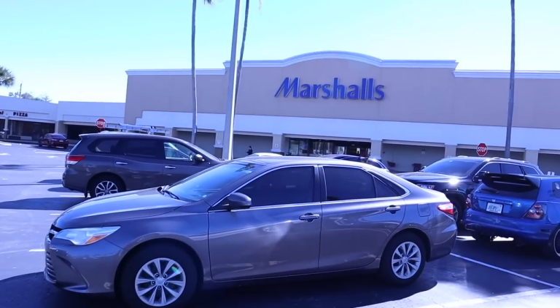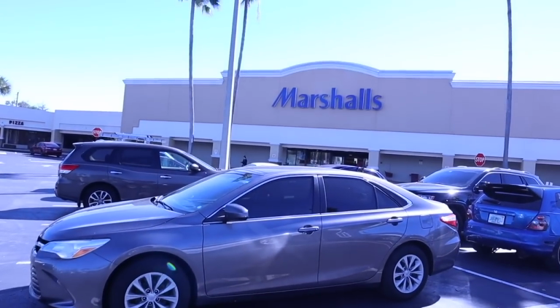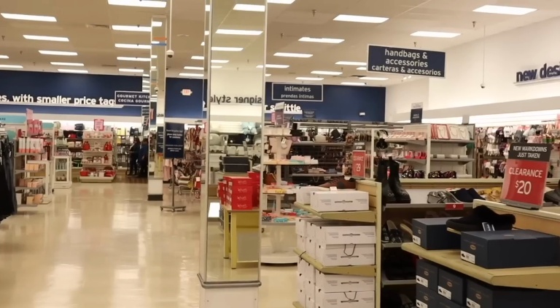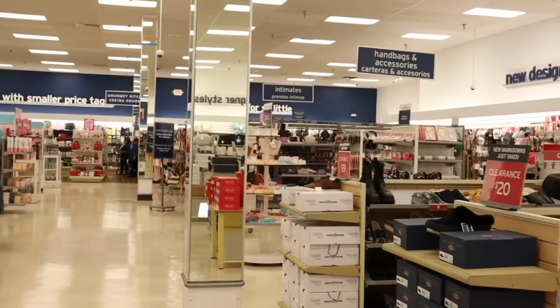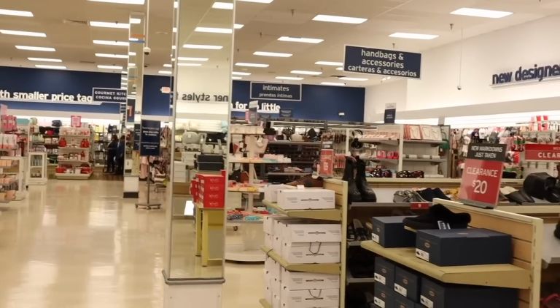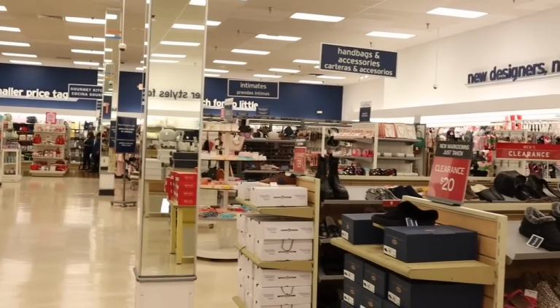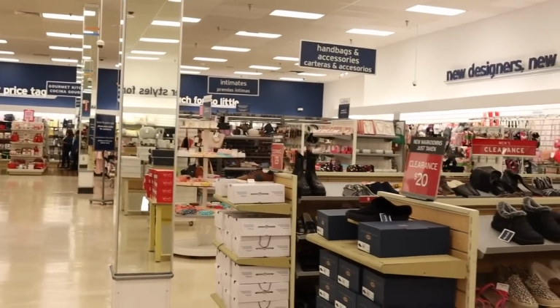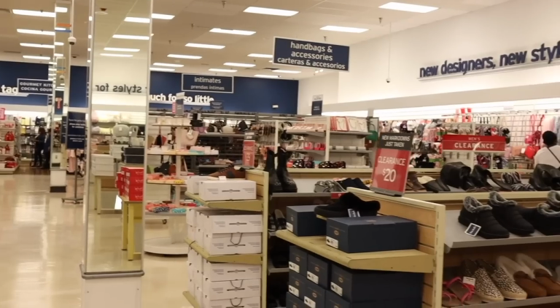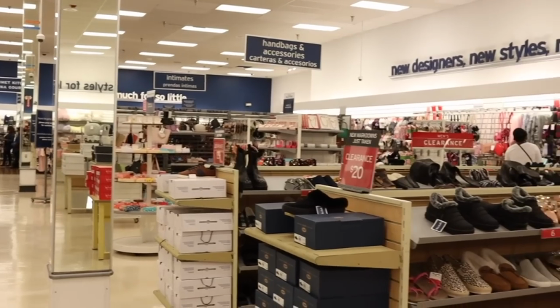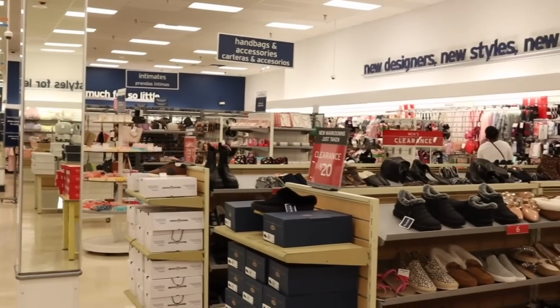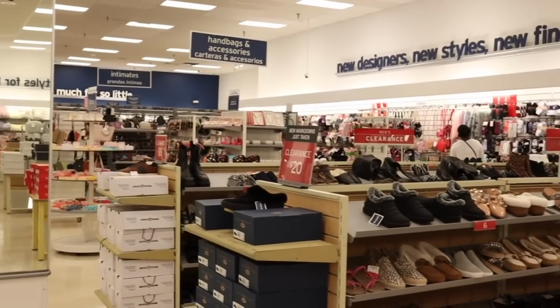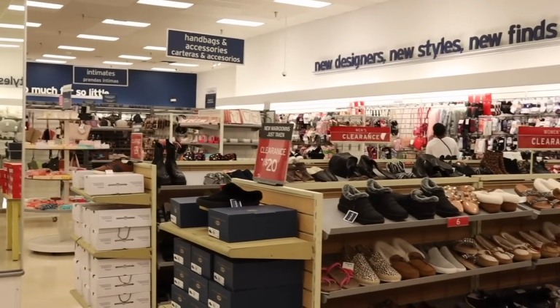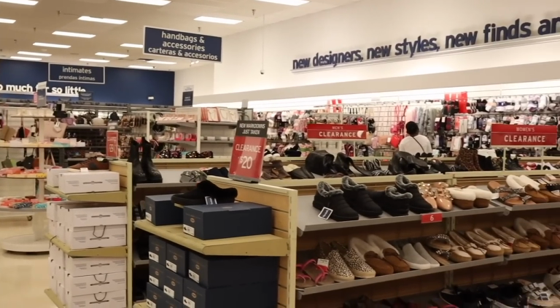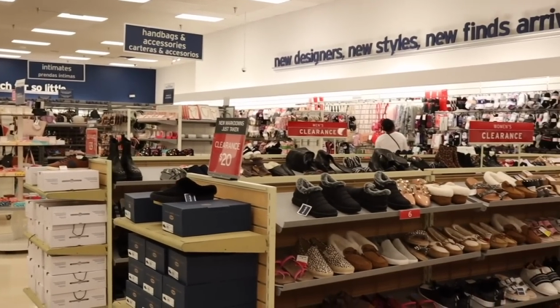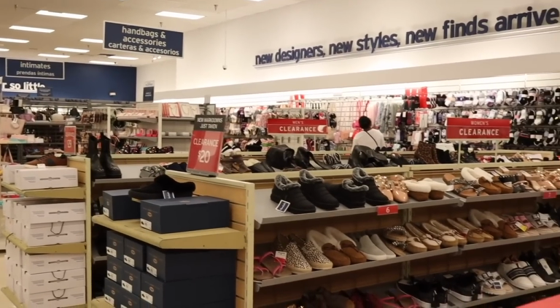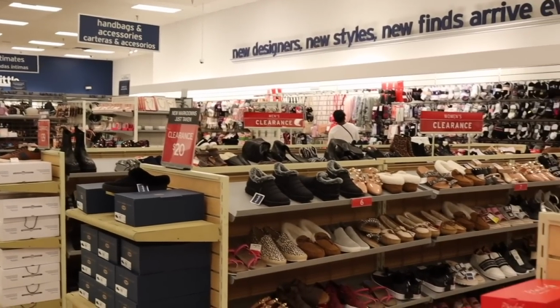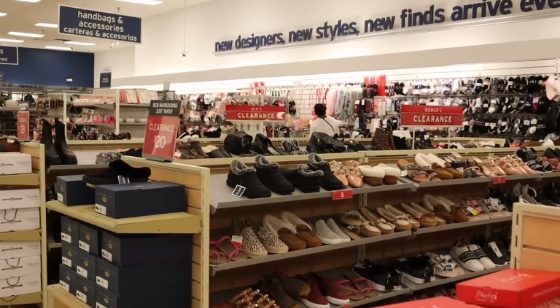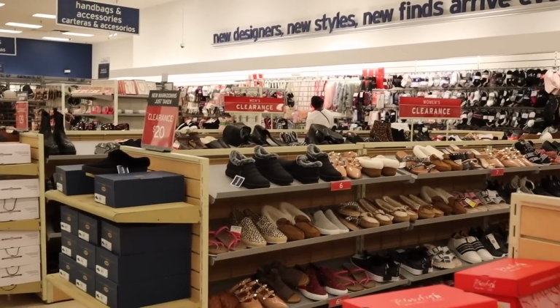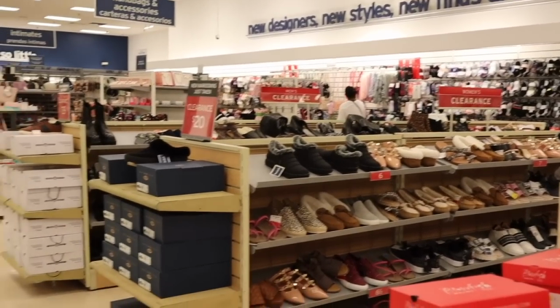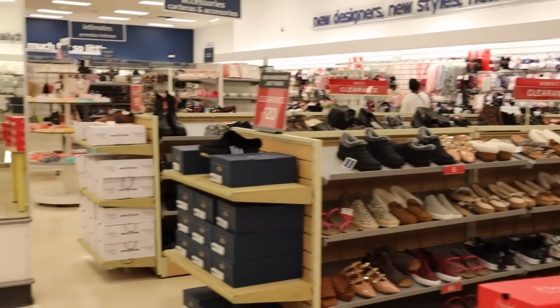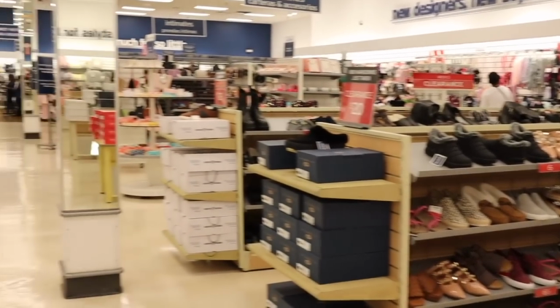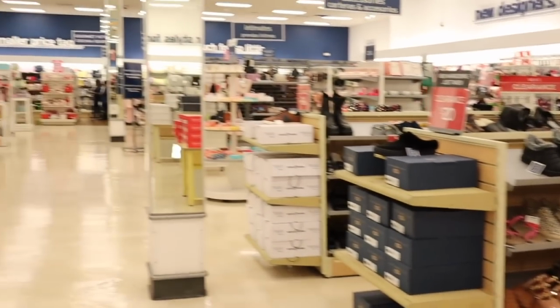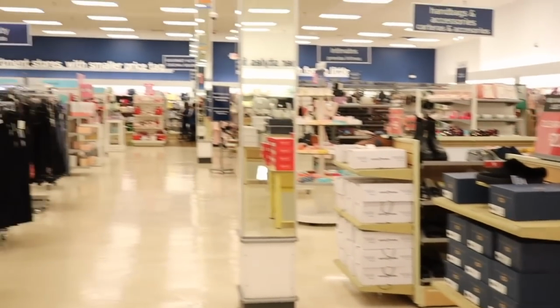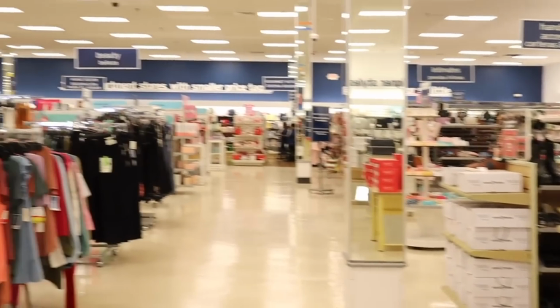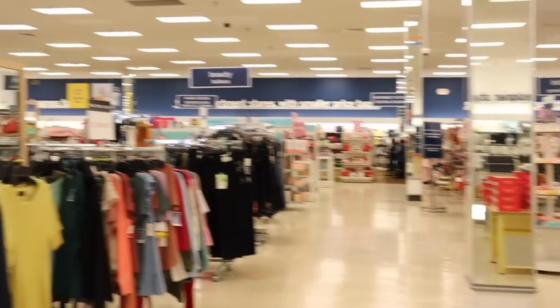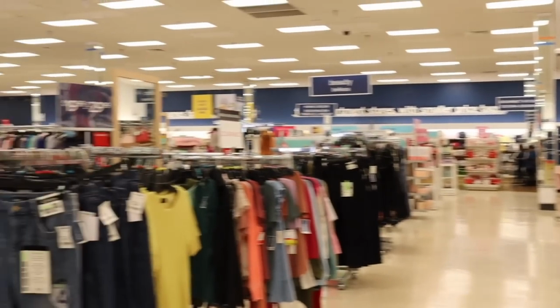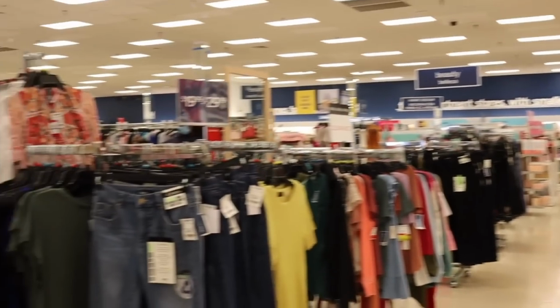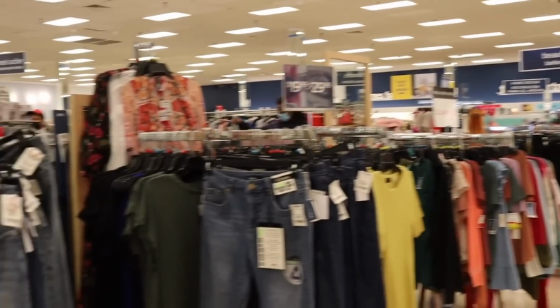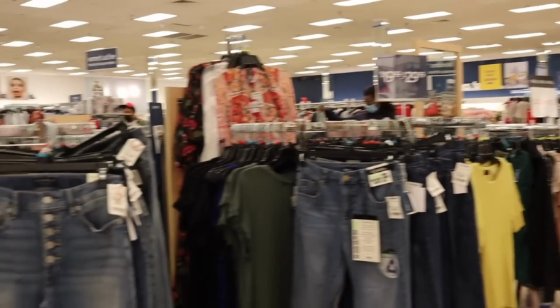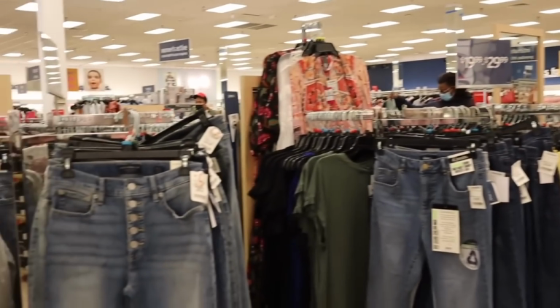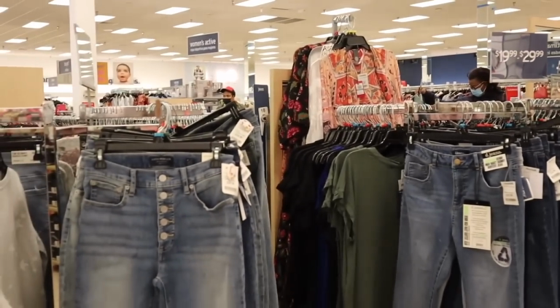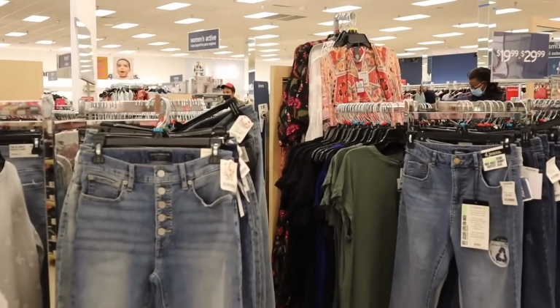Oh my gosh, you guys, we just made it to a new Marshall's and this location is so big — I'm literally so excited!